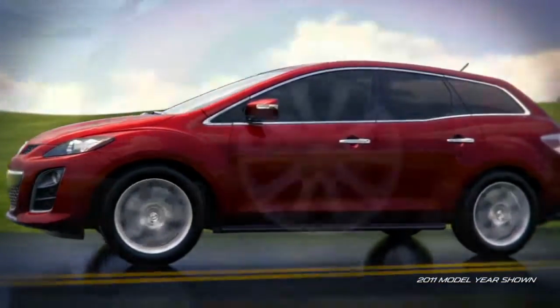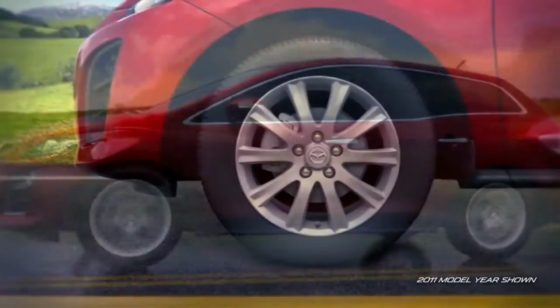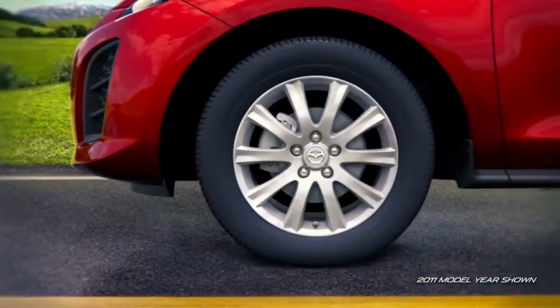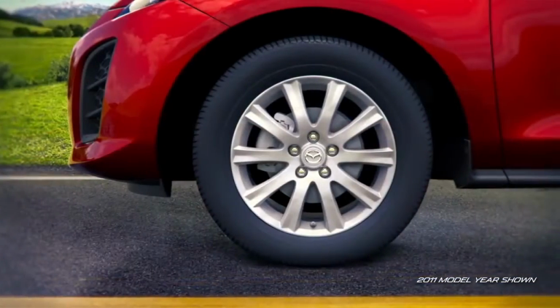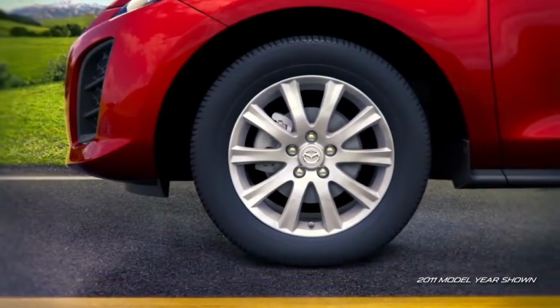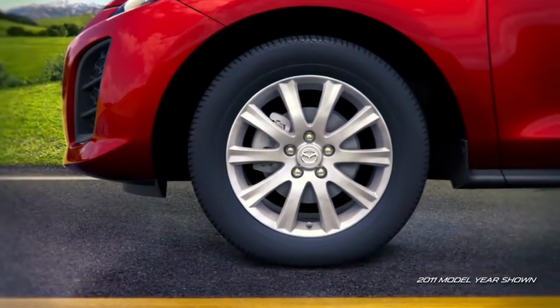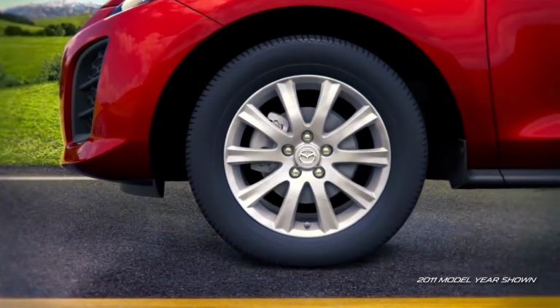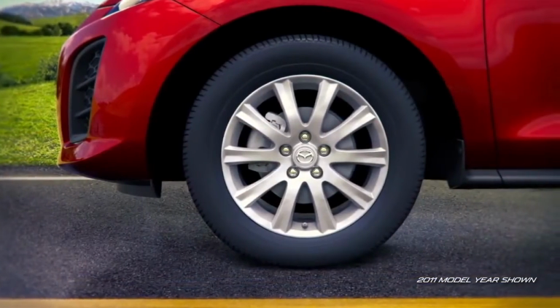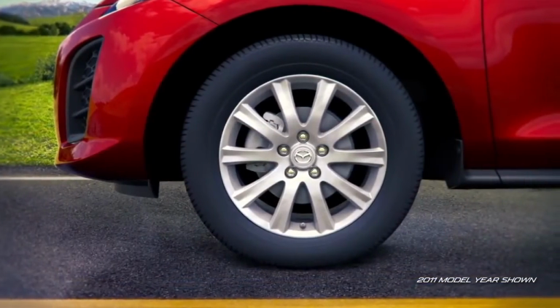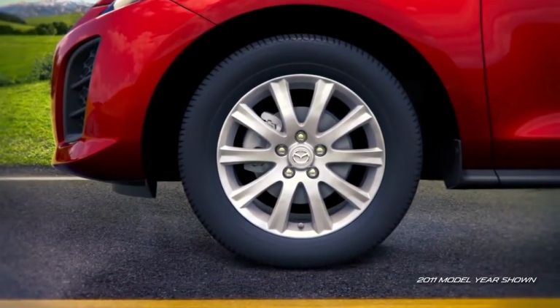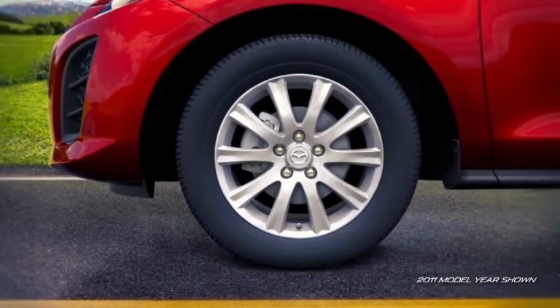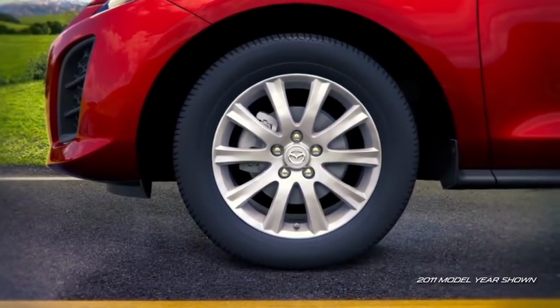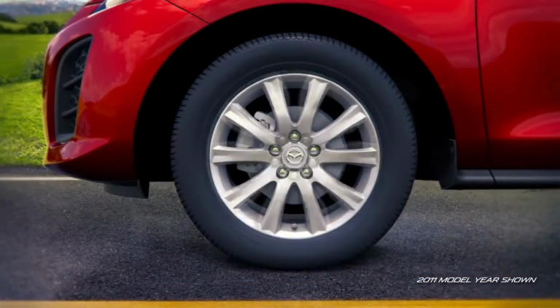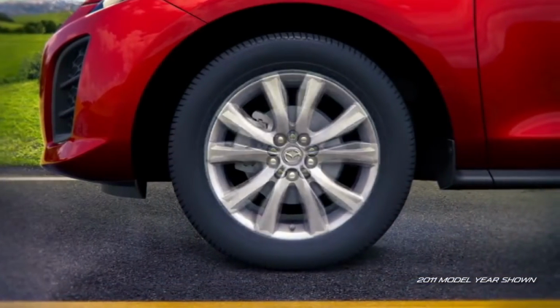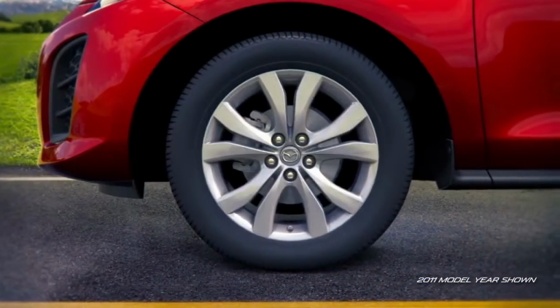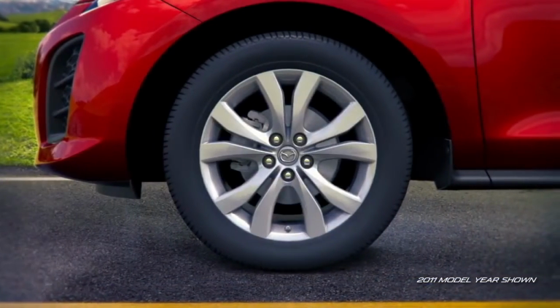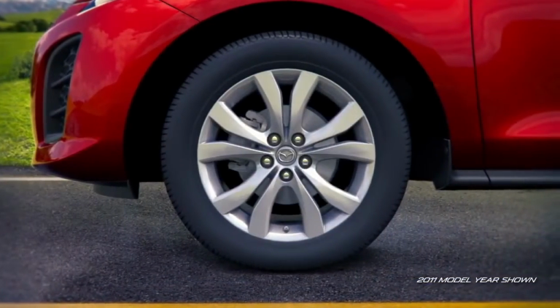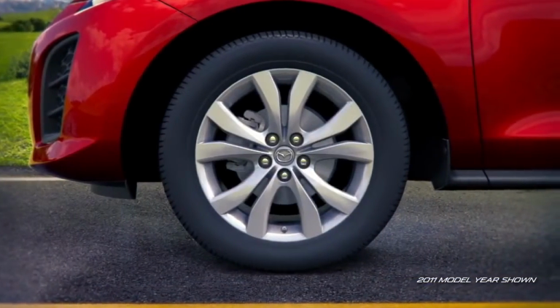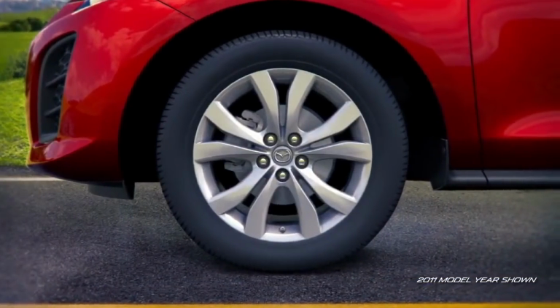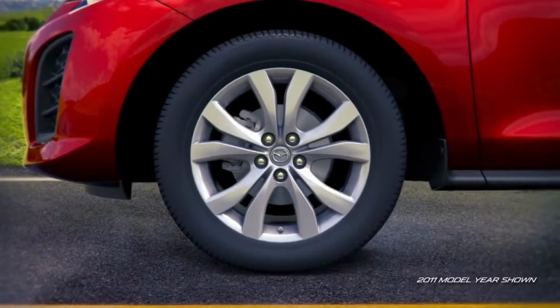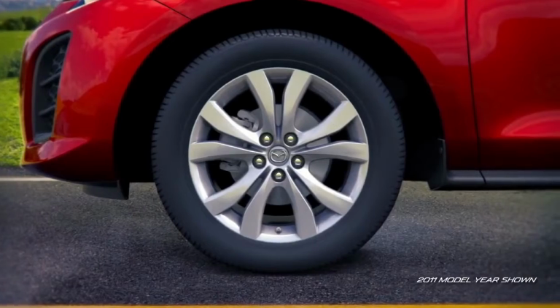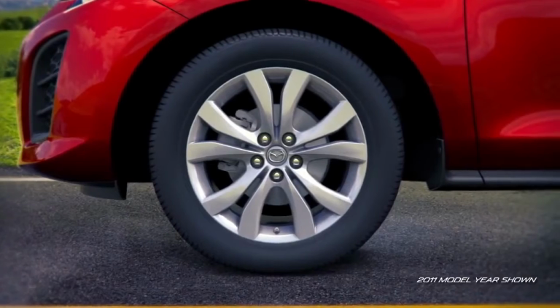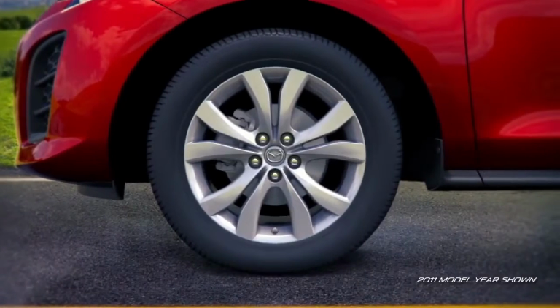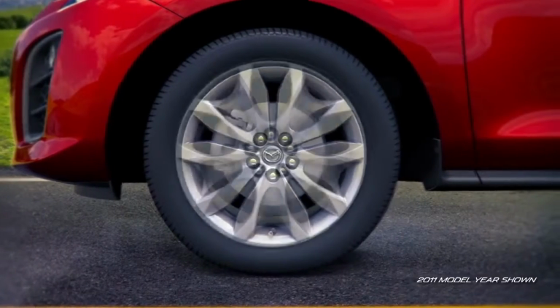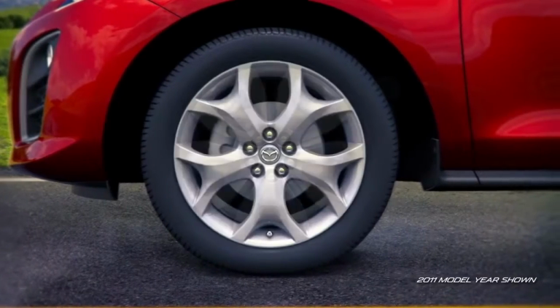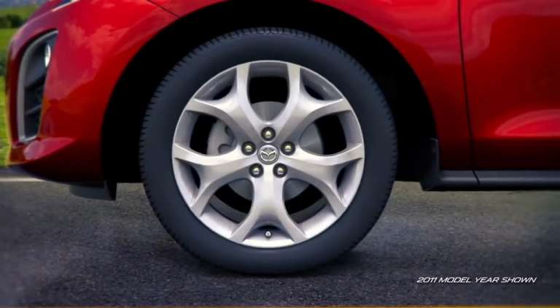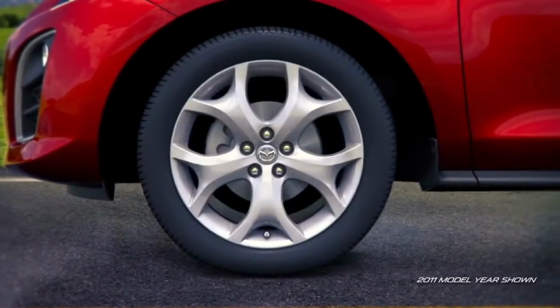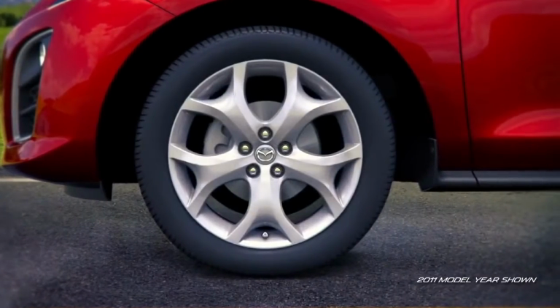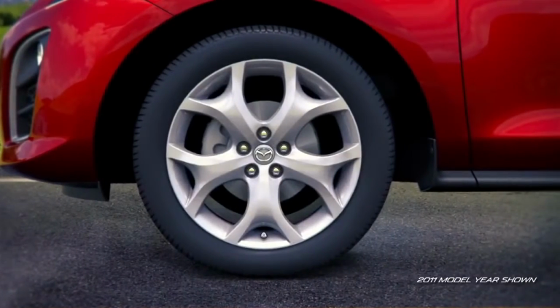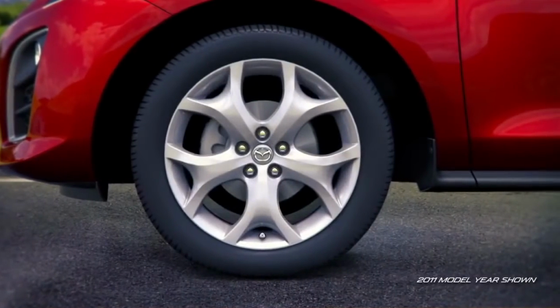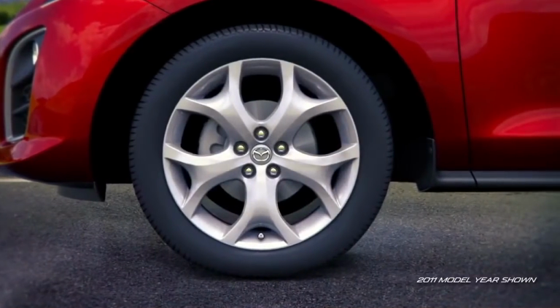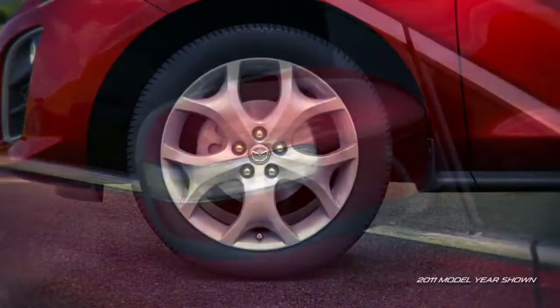The i-Trim offers attractive 17-inch alloy wheels, while the S-Trim features stylish 18 or 19-inch alloy wheels.